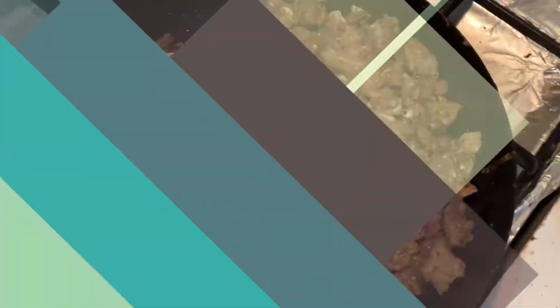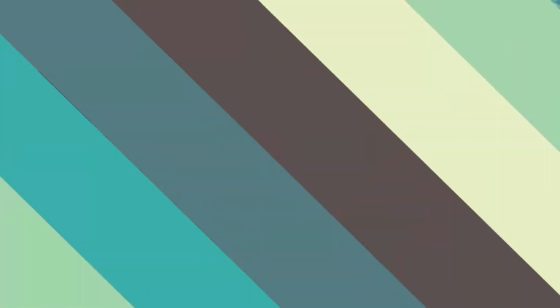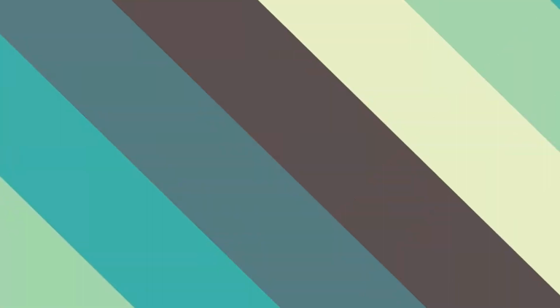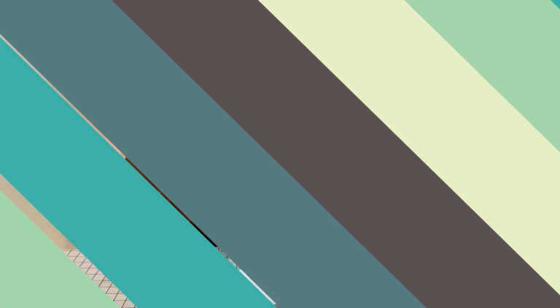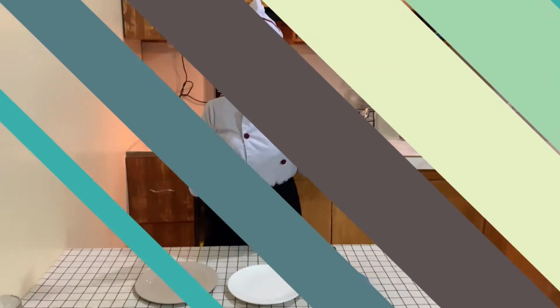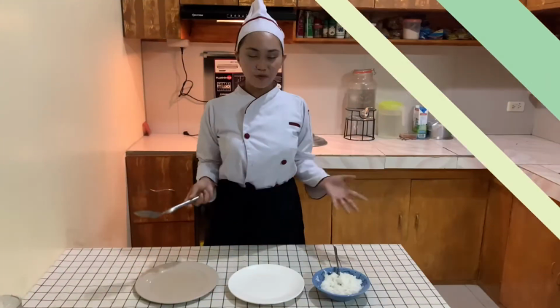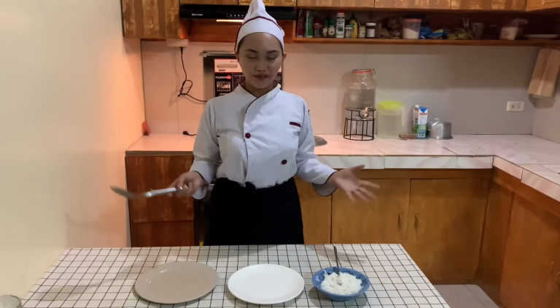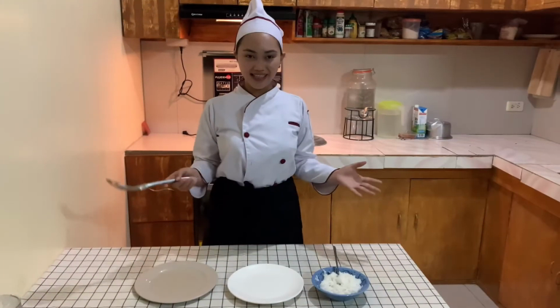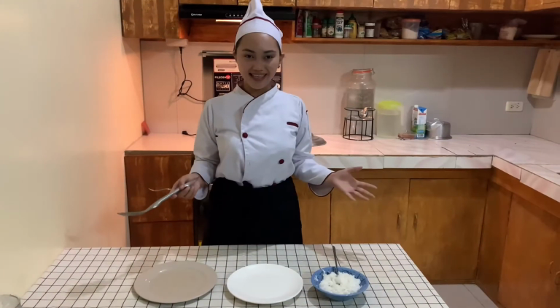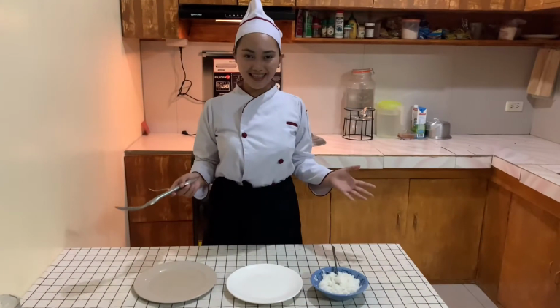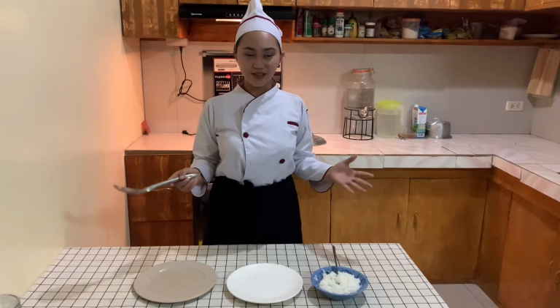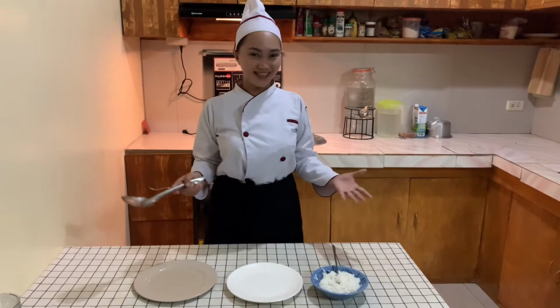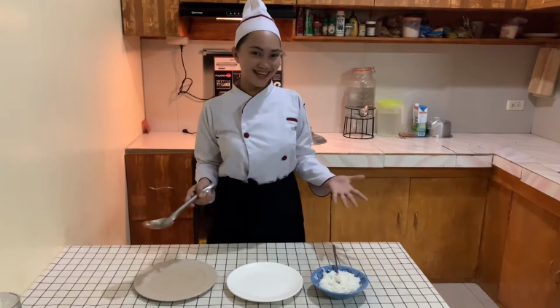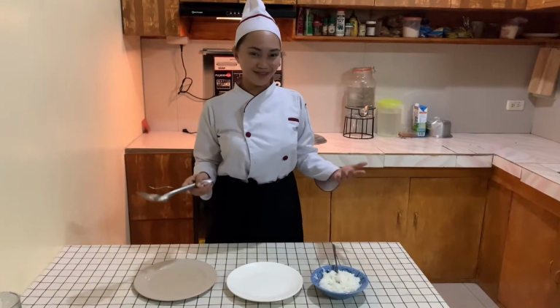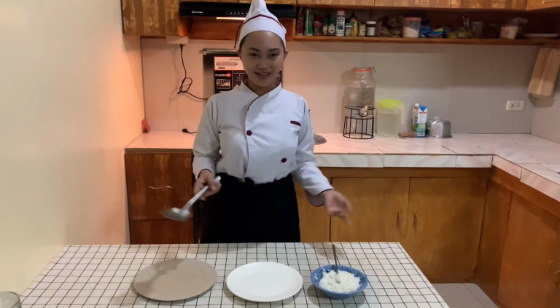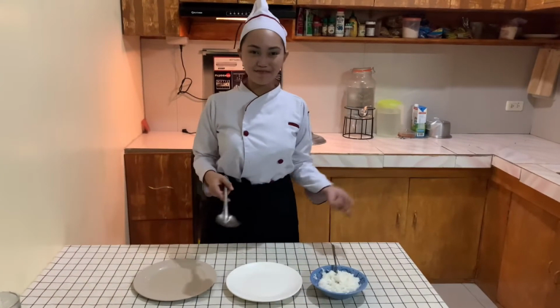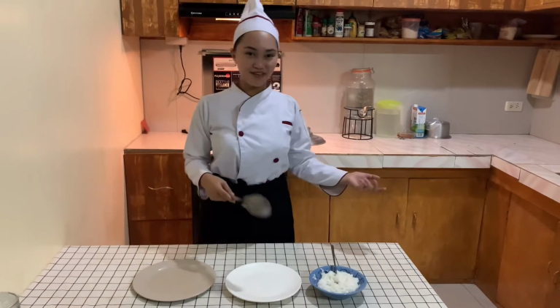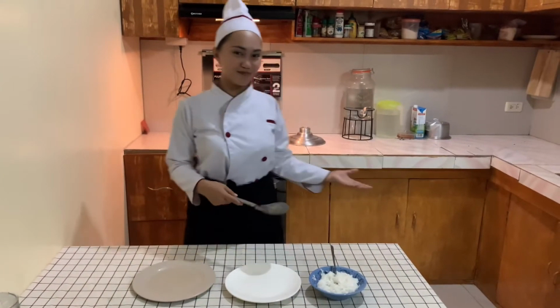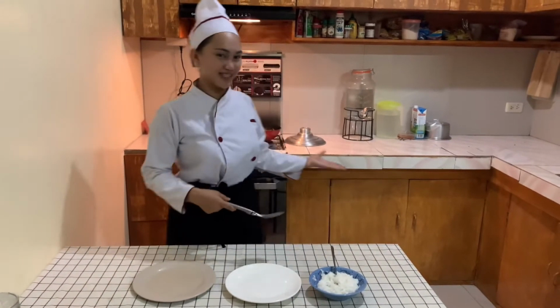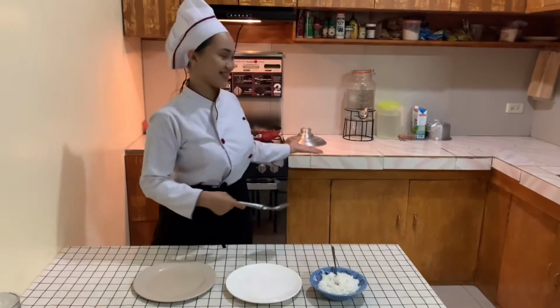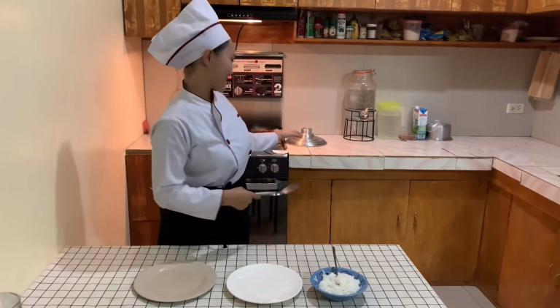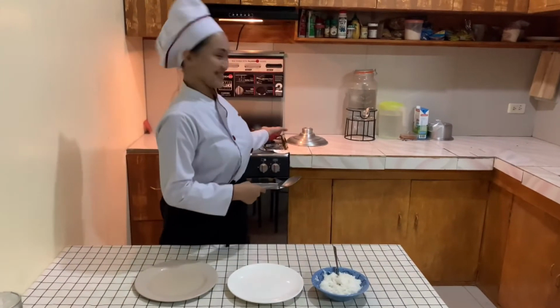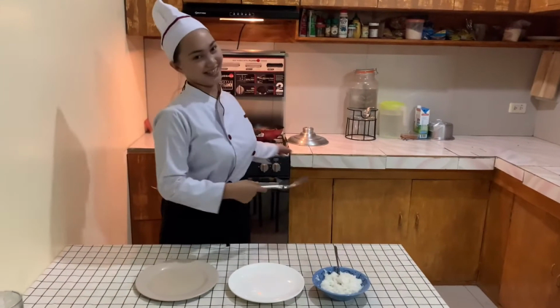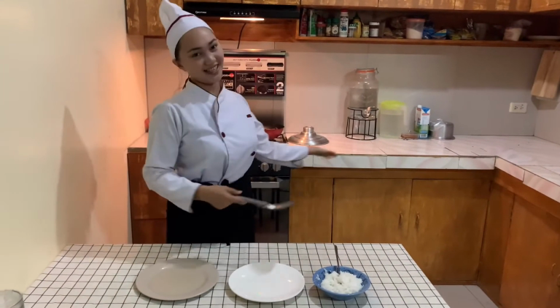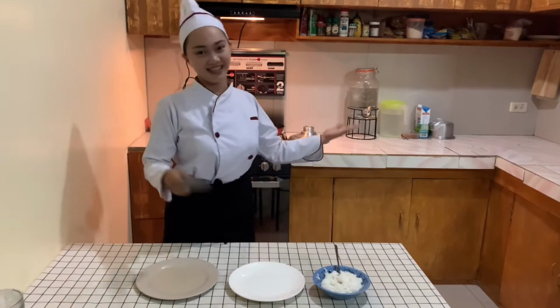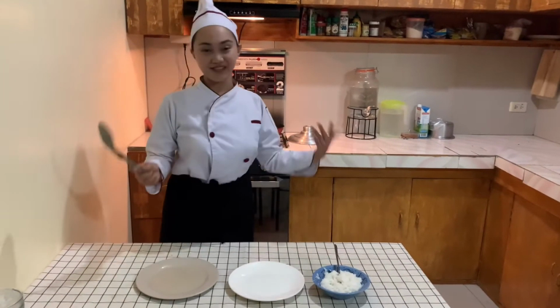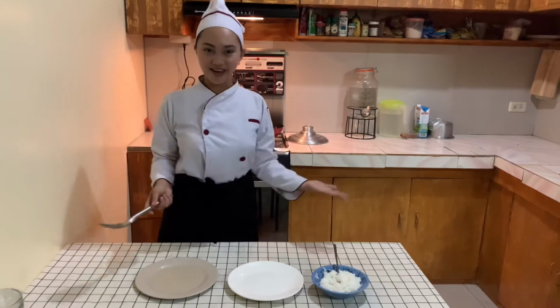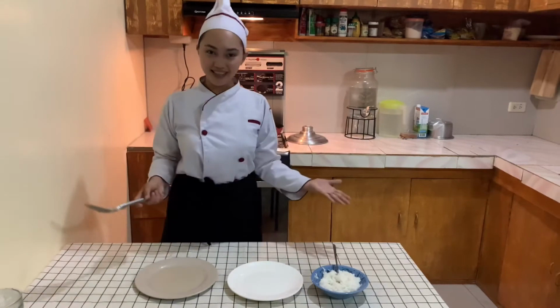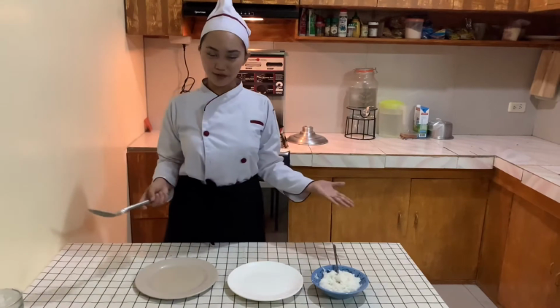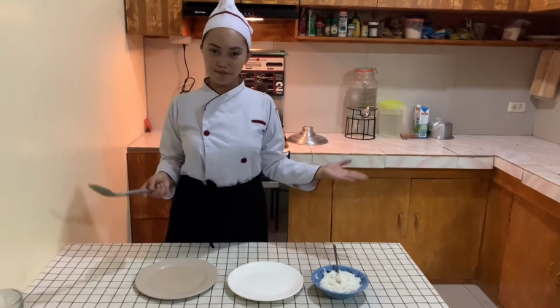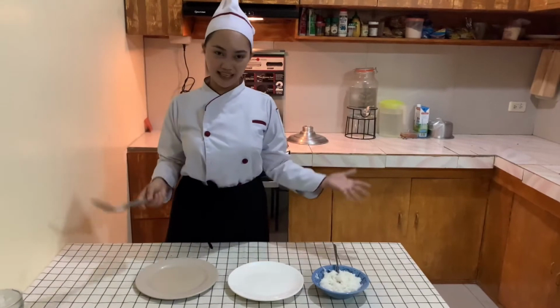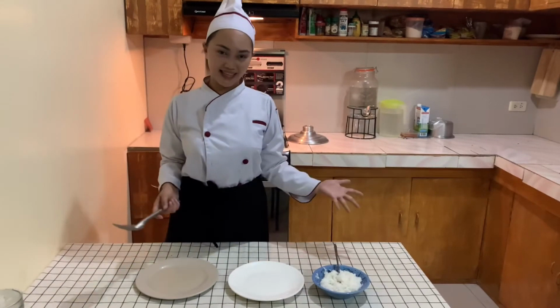And now we're already done cooking our beef brisket. It is ready to be plated now.